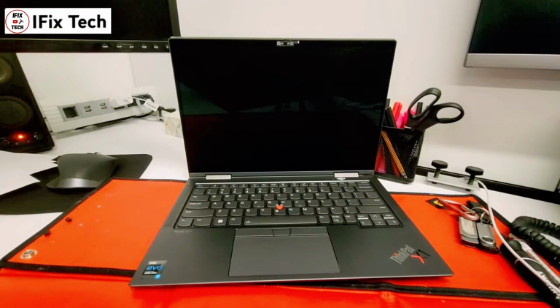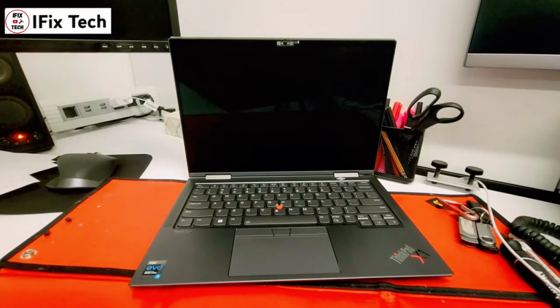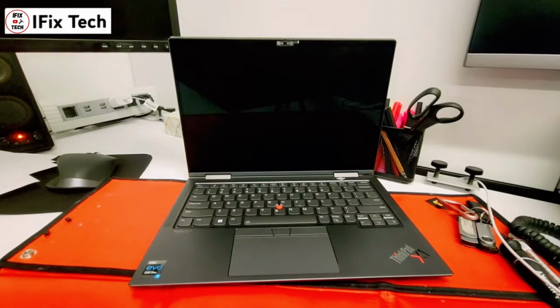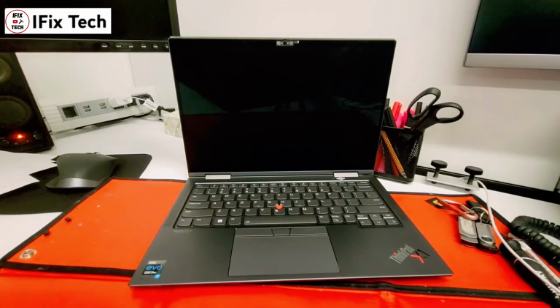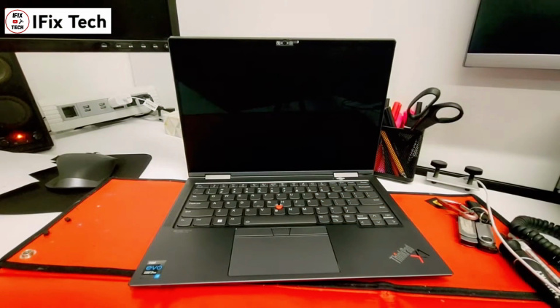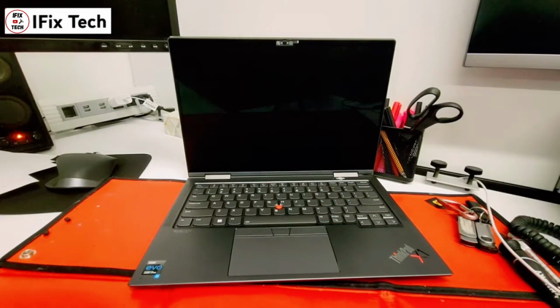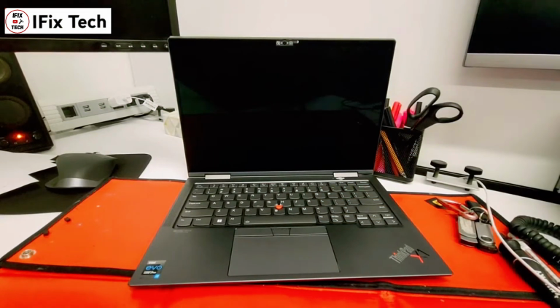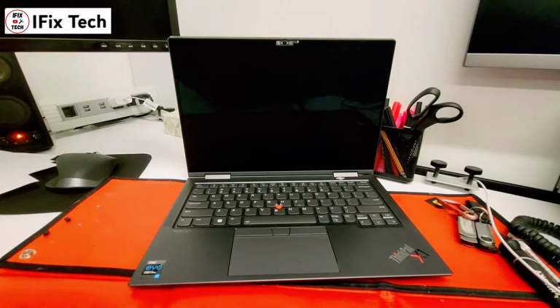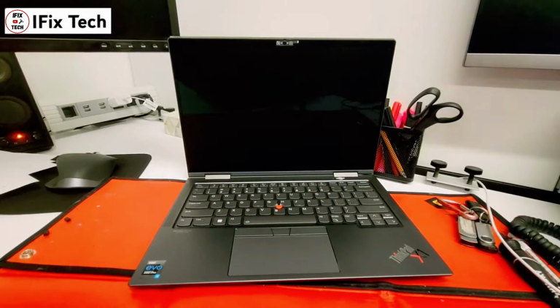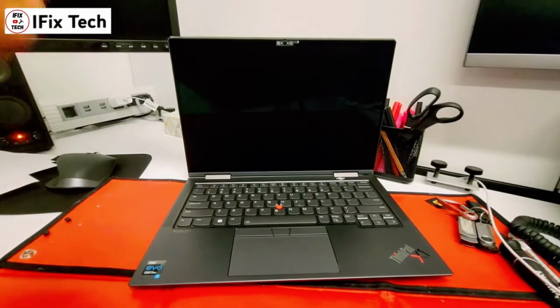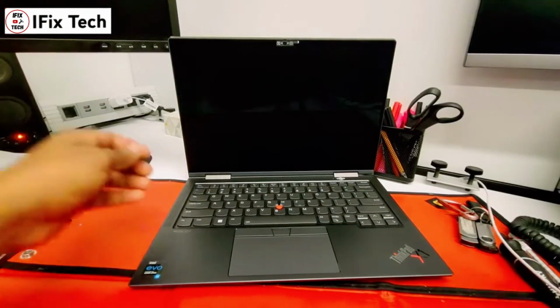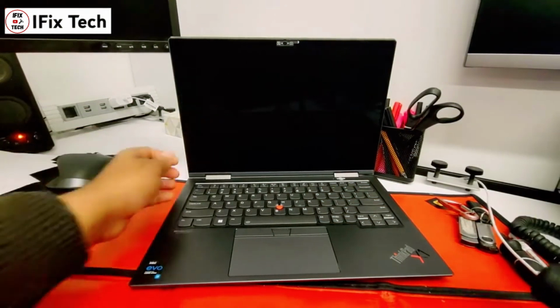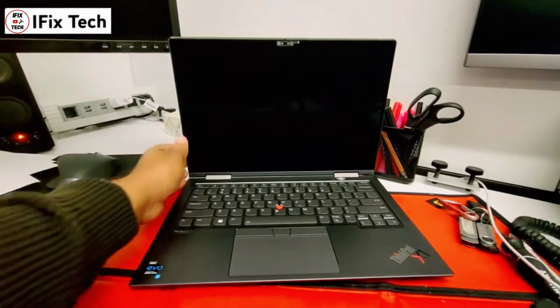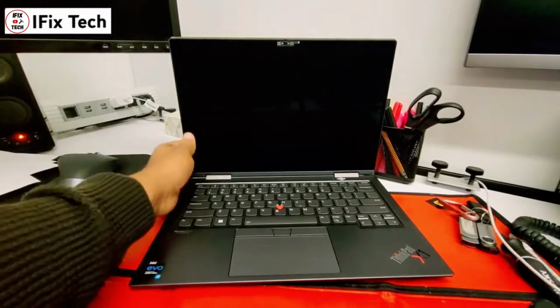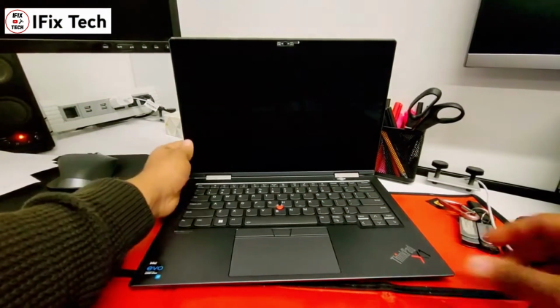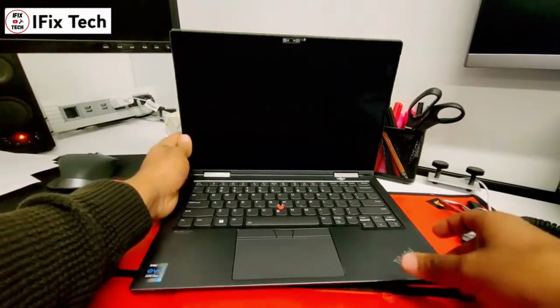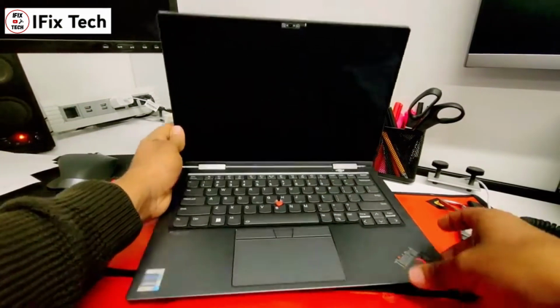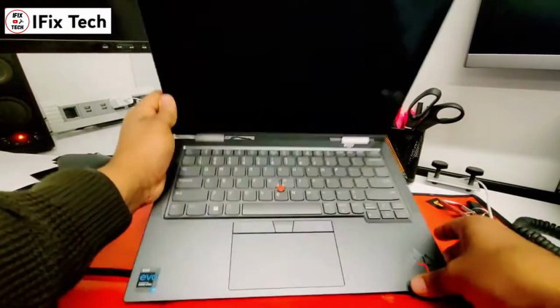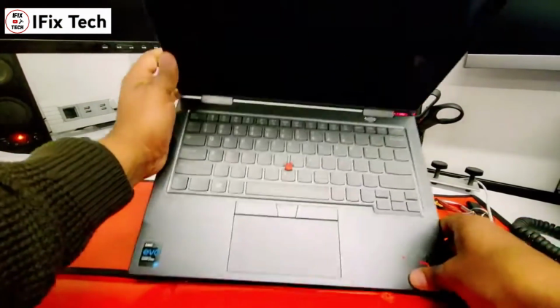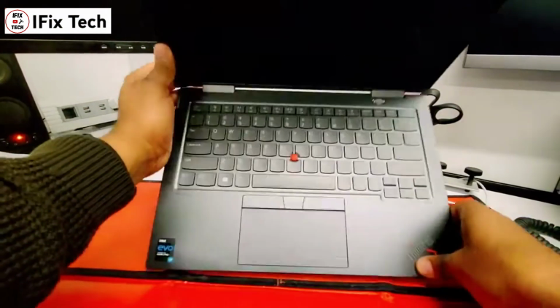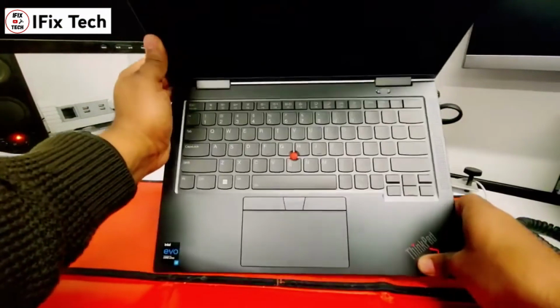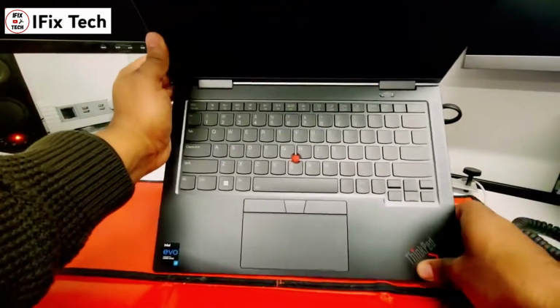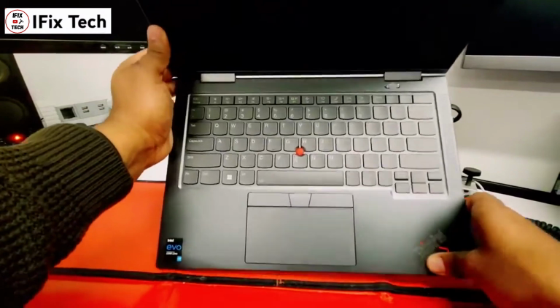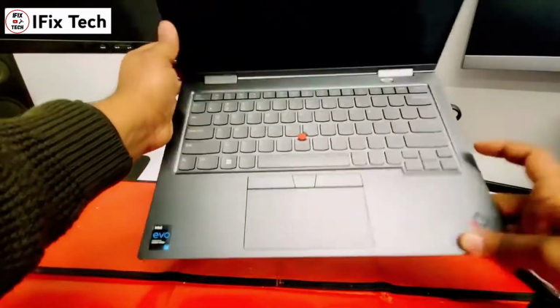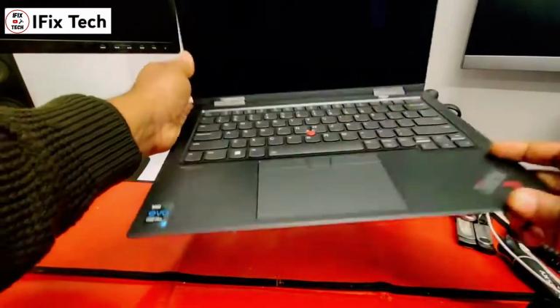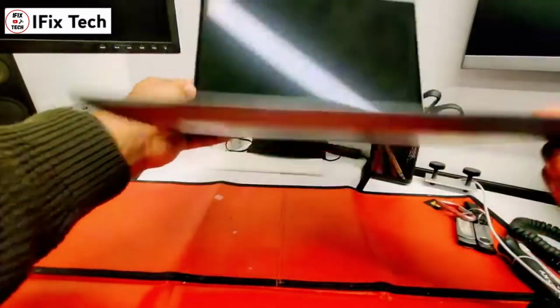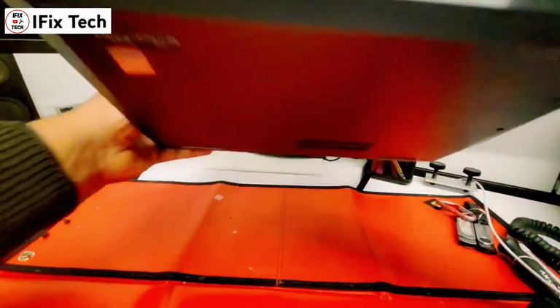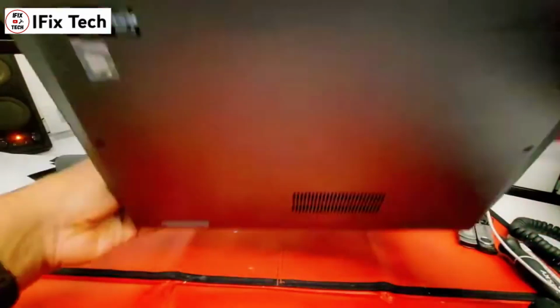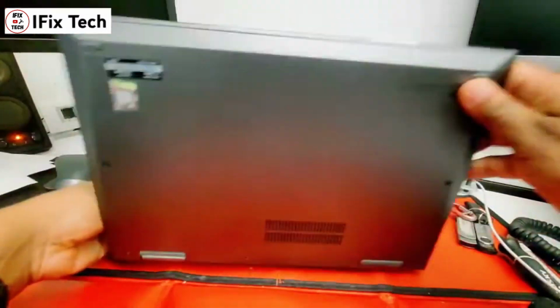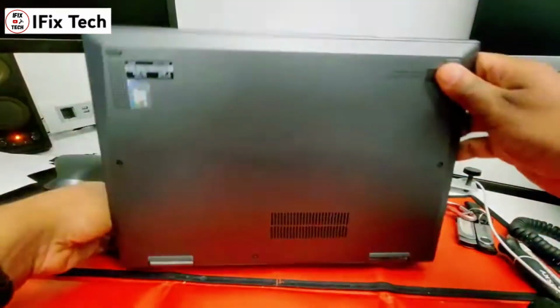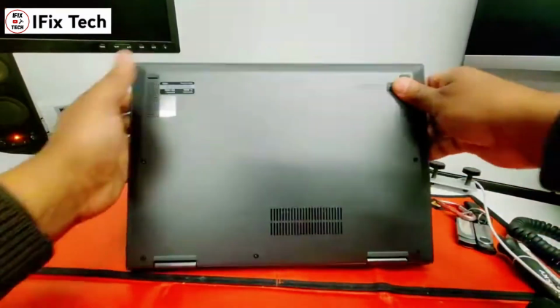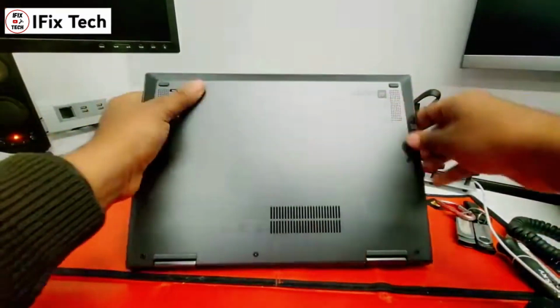So there have been a lot of problems going on with this X1 Yoga Gen 6, that's why we're changing the motherboard.